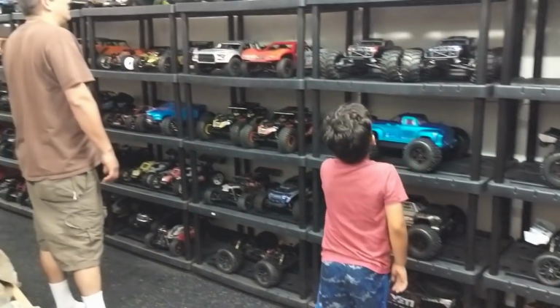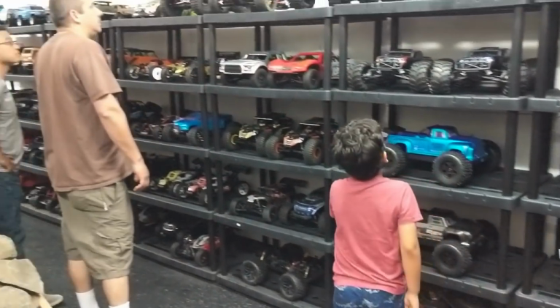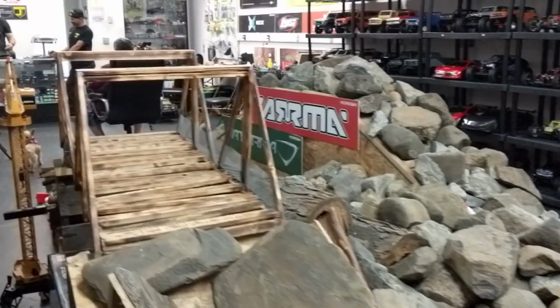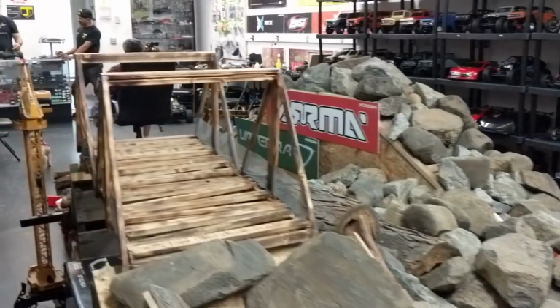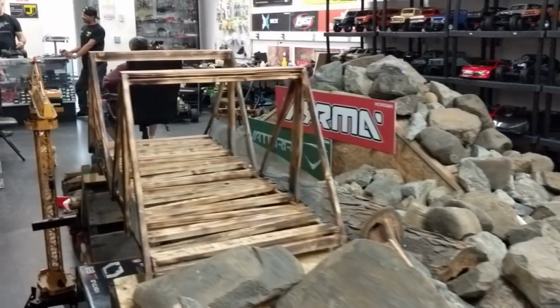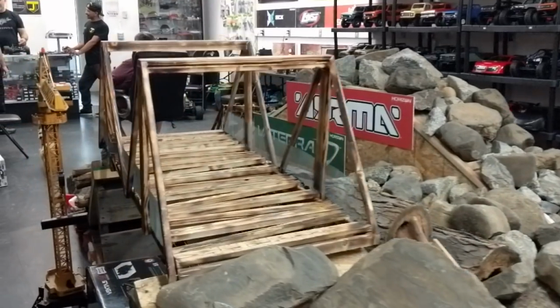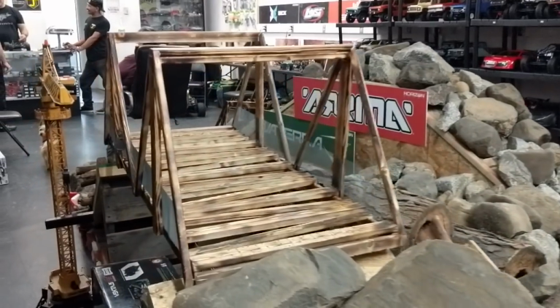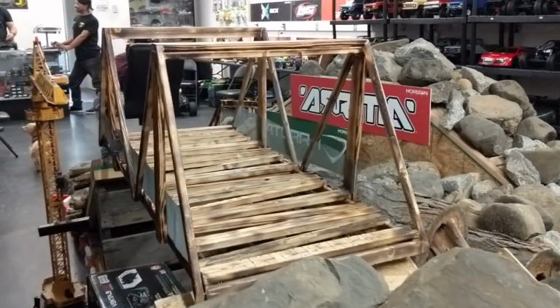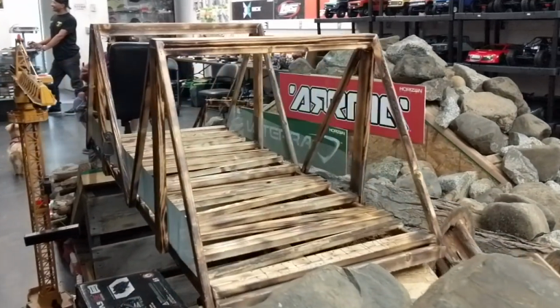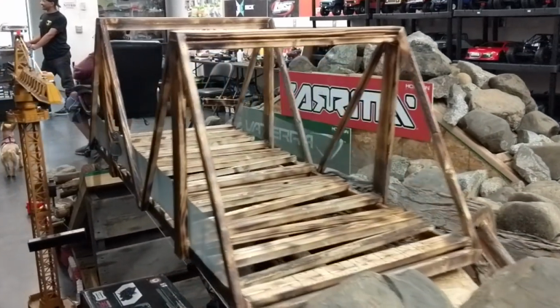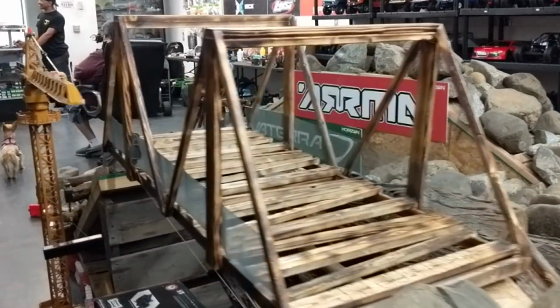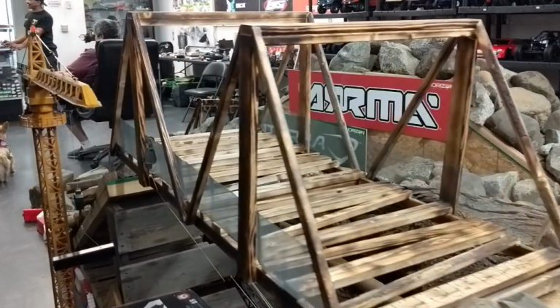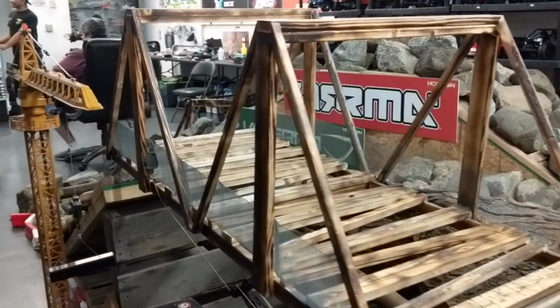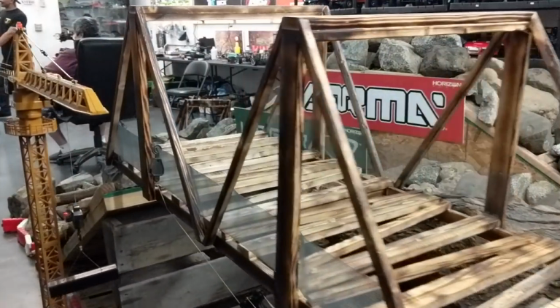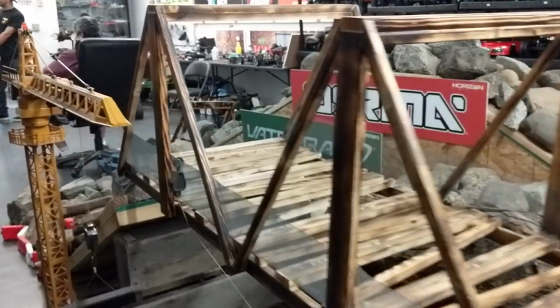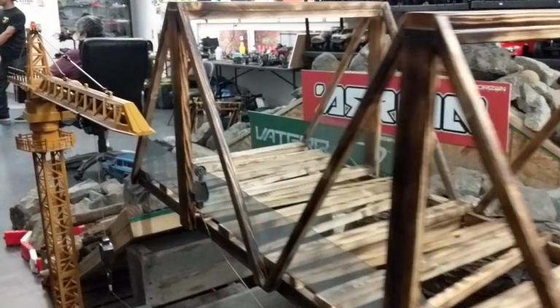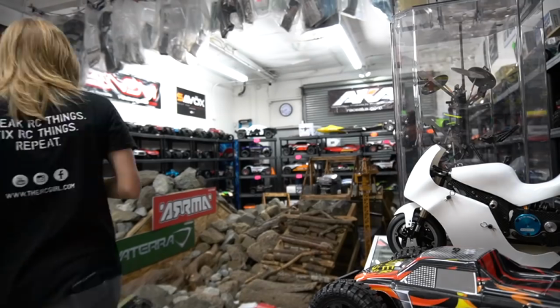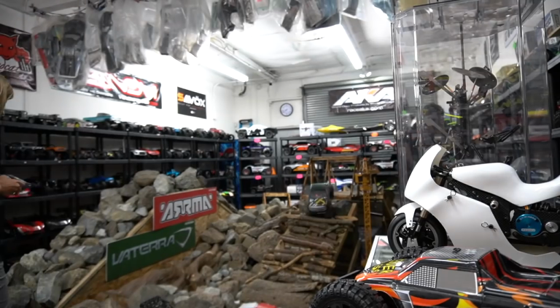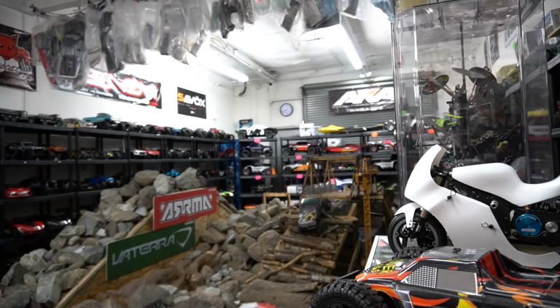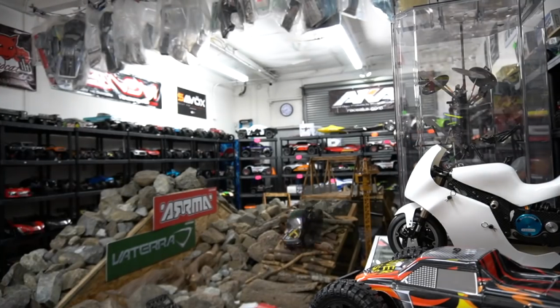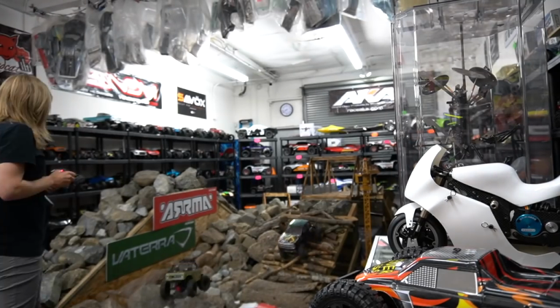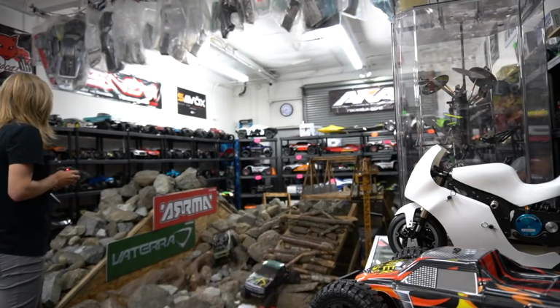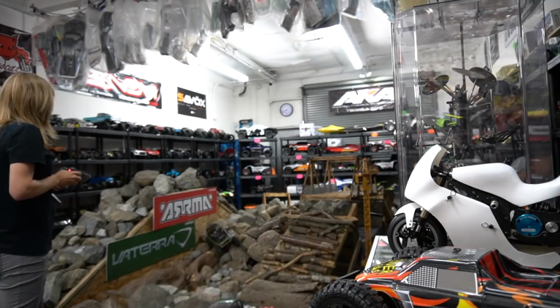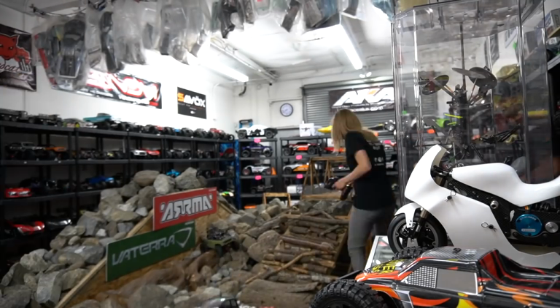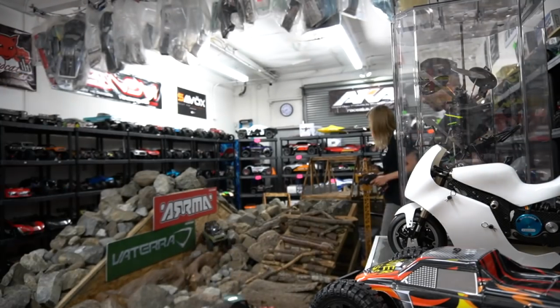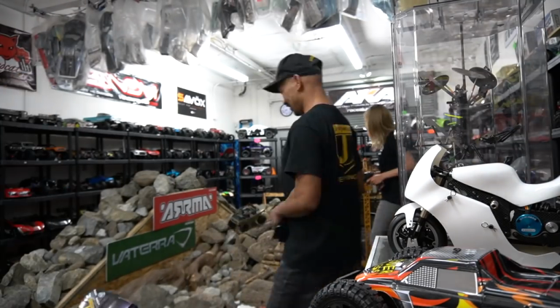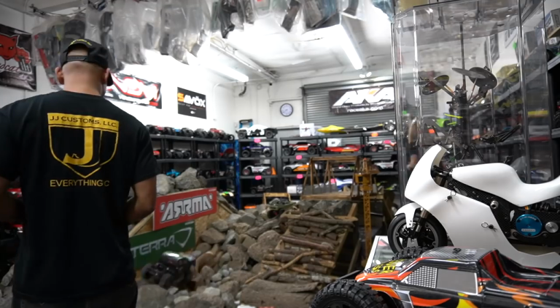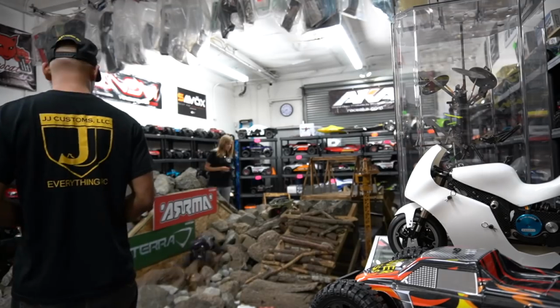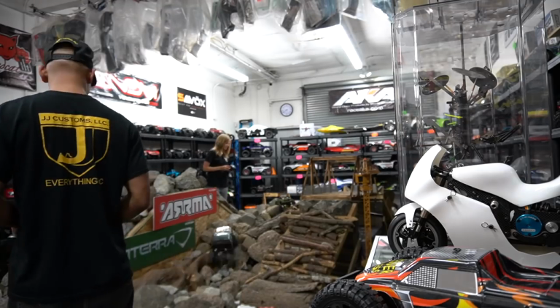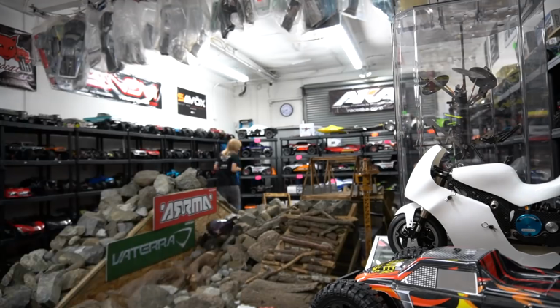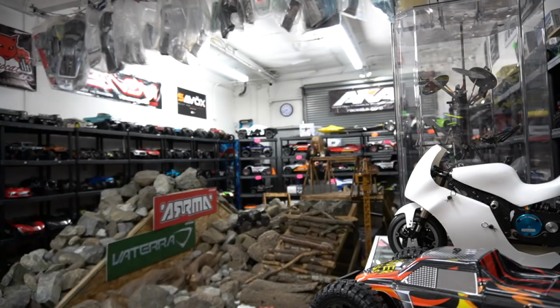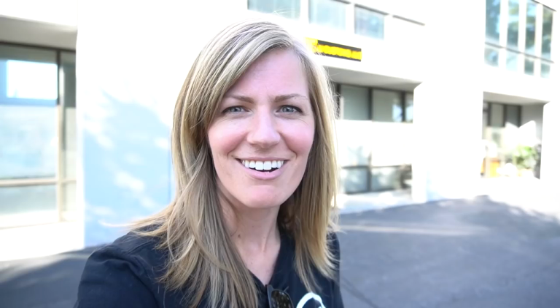There's also an indoor crawler course. Local hobby shops are disappearing by the day, so go support your local hobby shop. Let's go check it out.